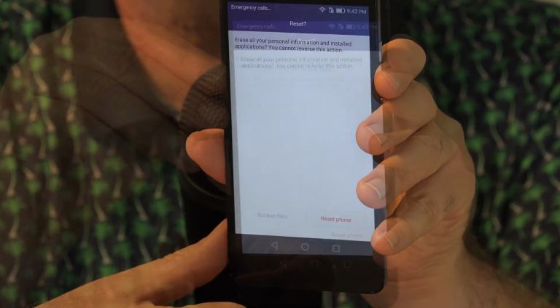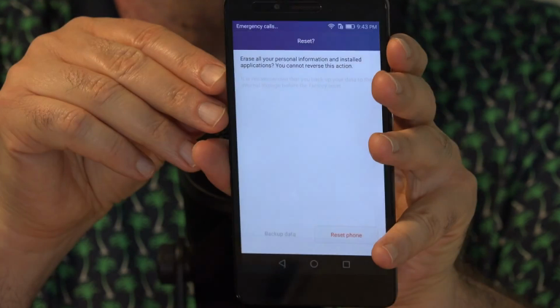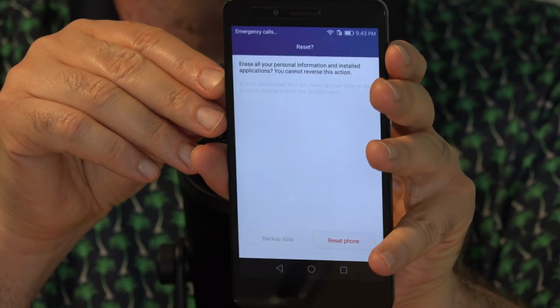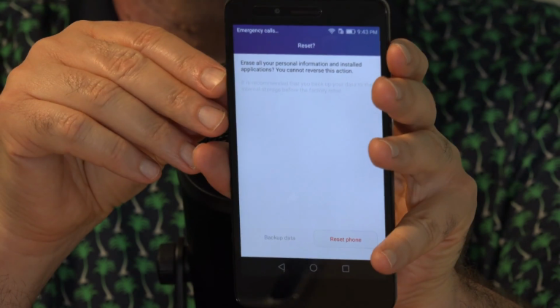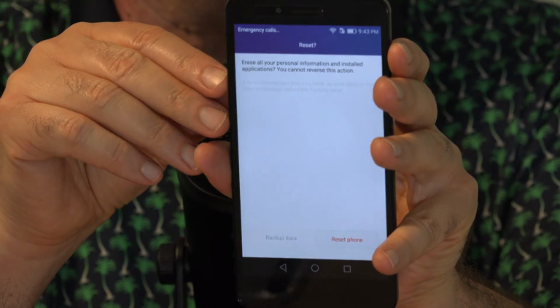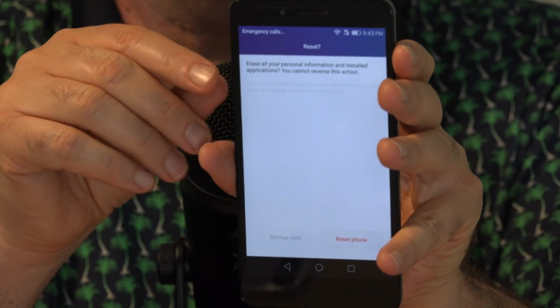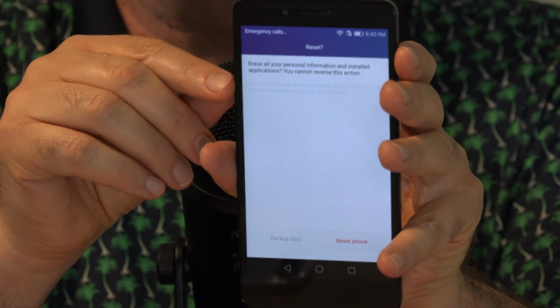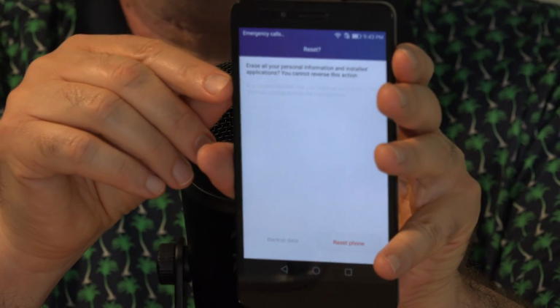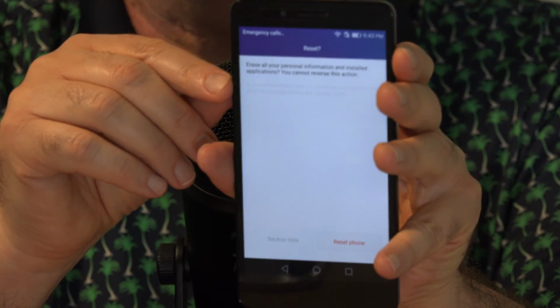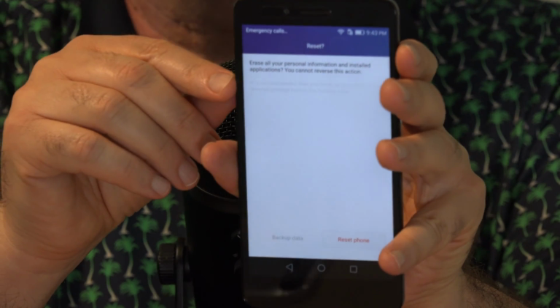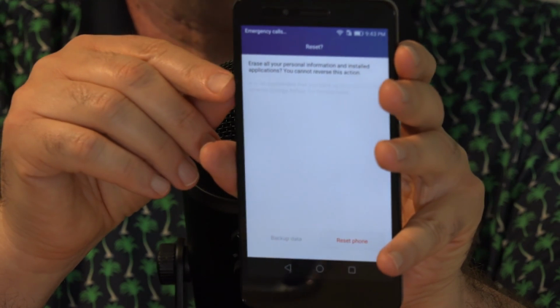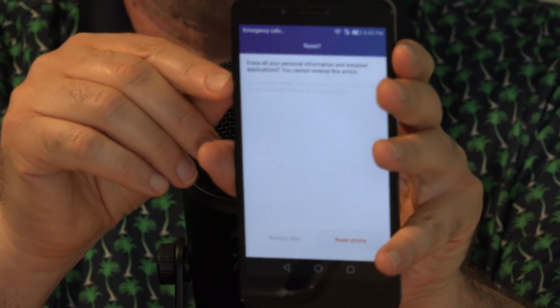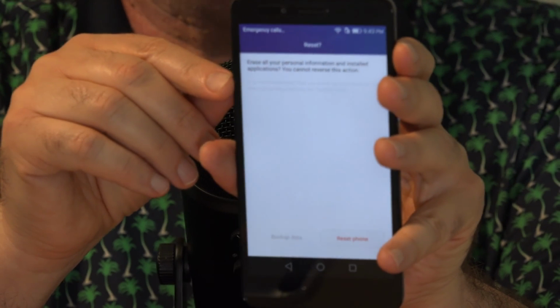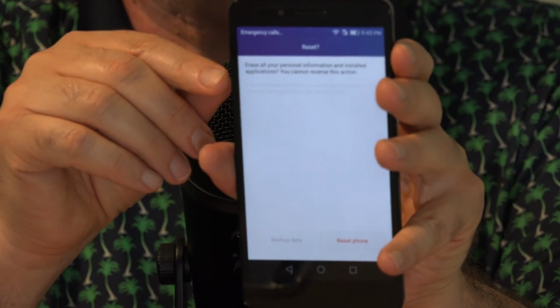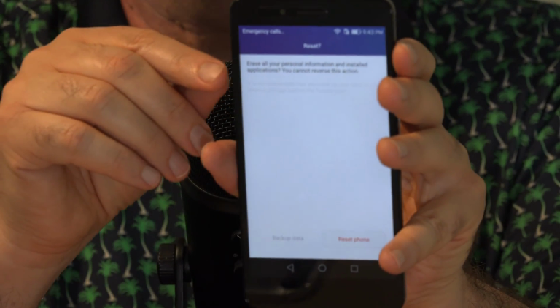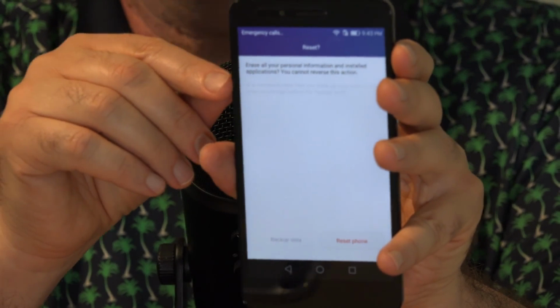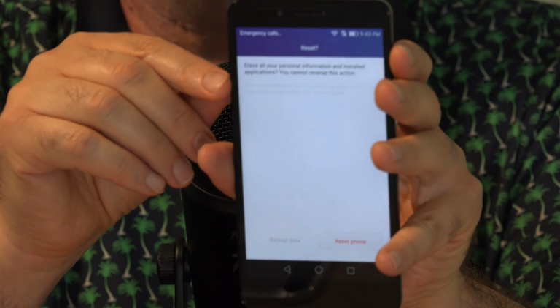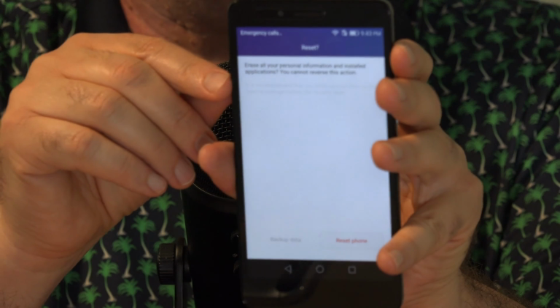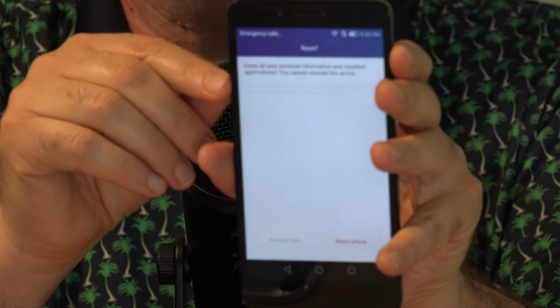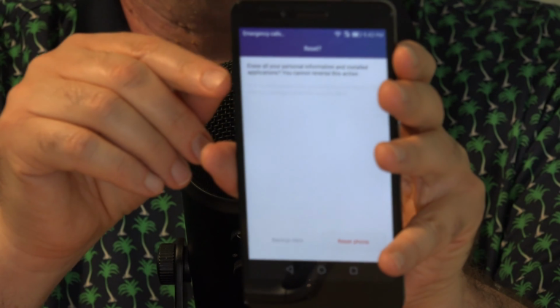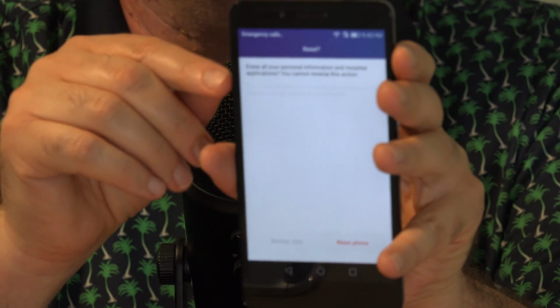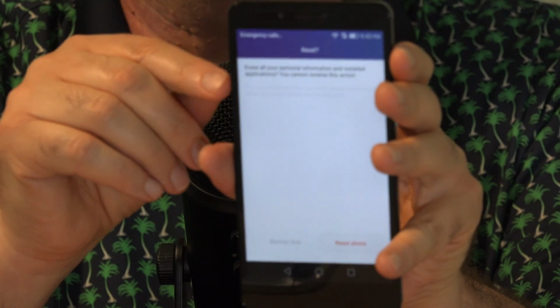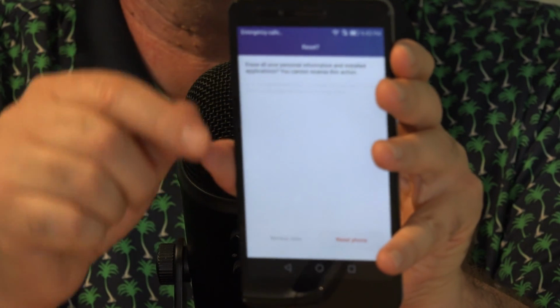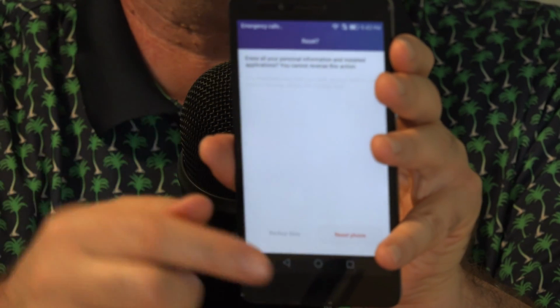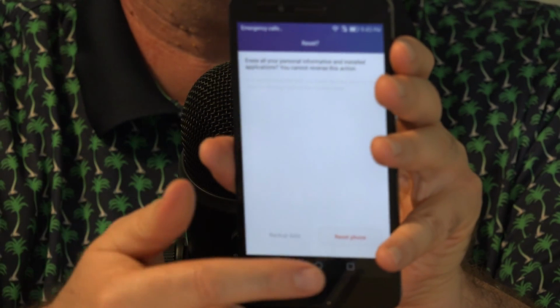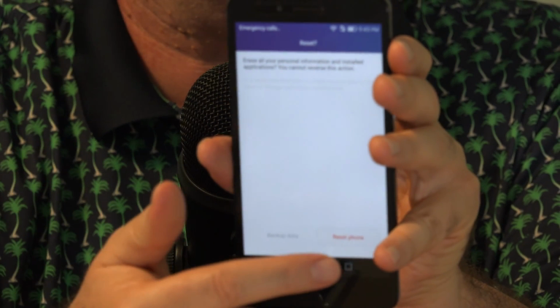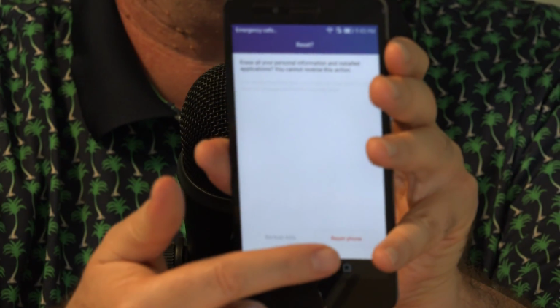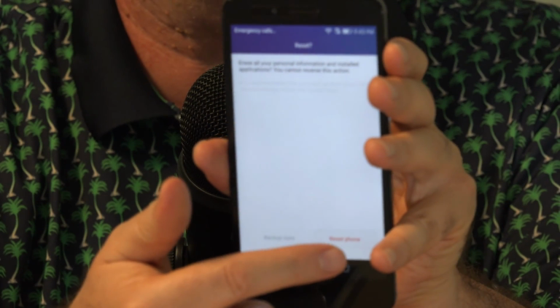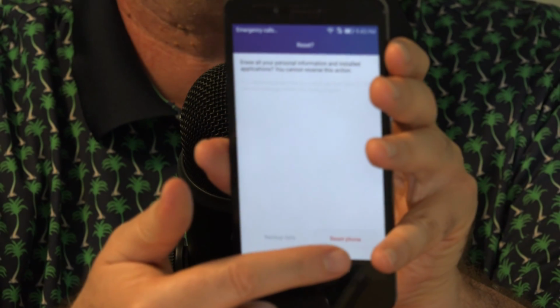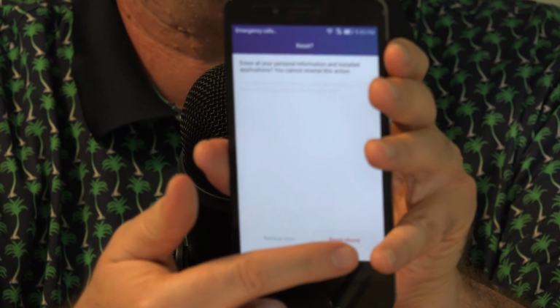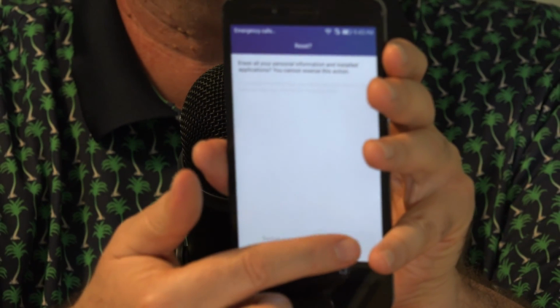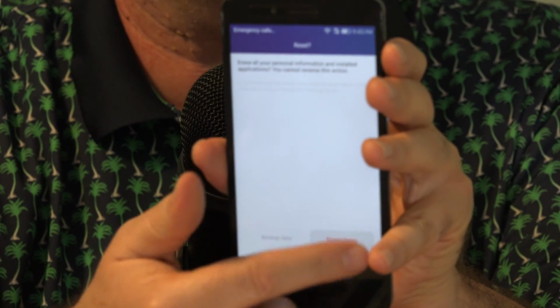One more warning here: this will erase your personal information, cannot be reversed. Only if you're sure, then click to Reset Phone.